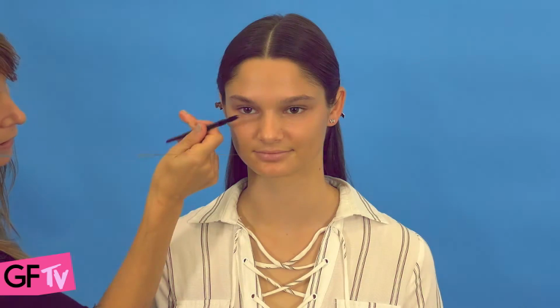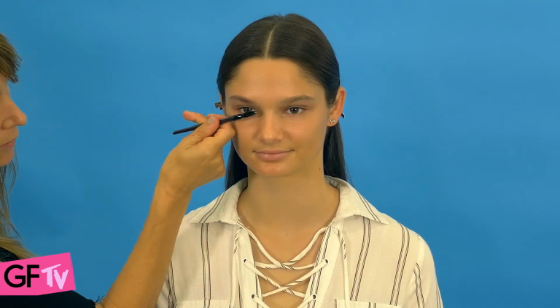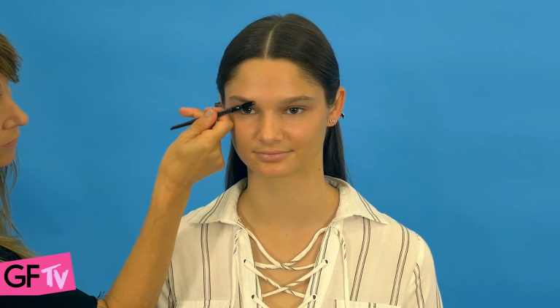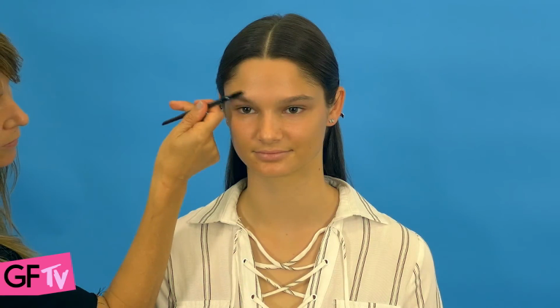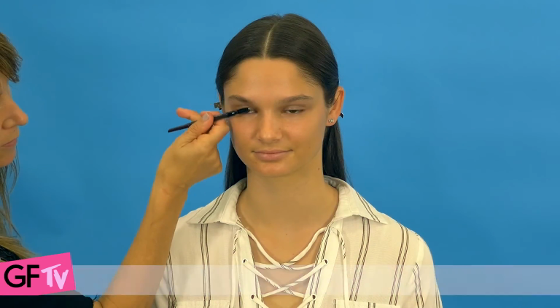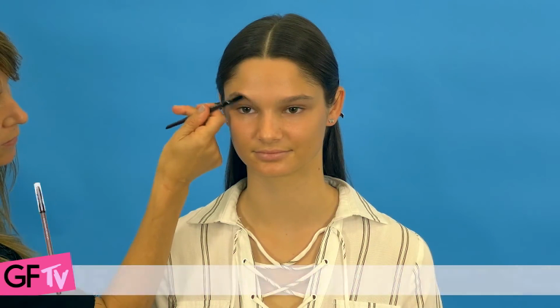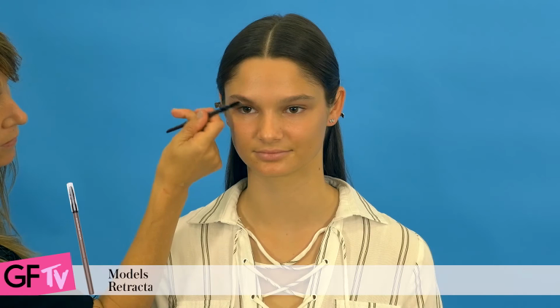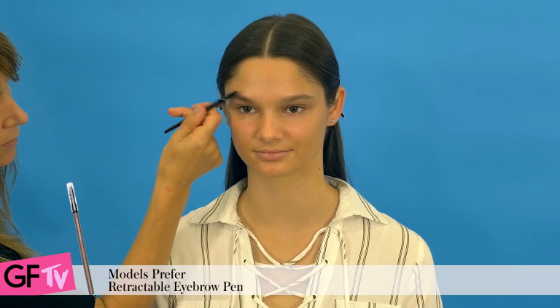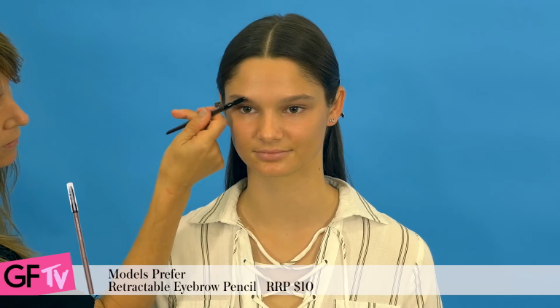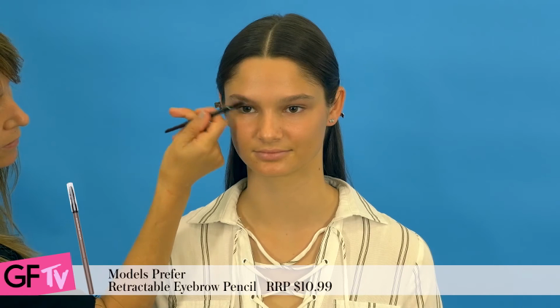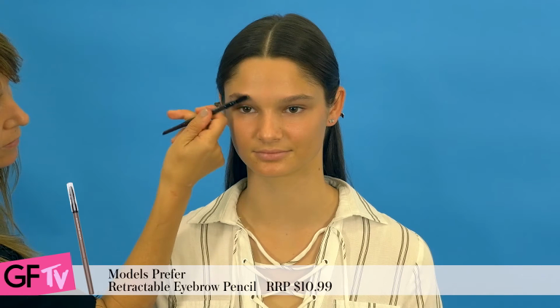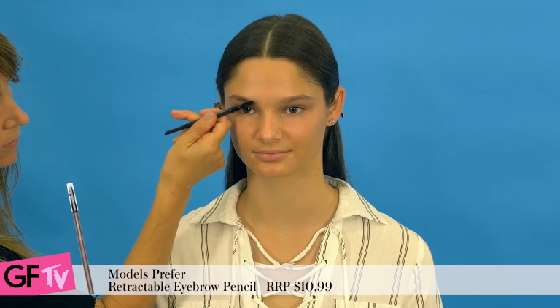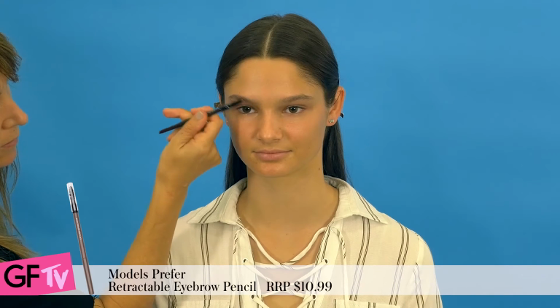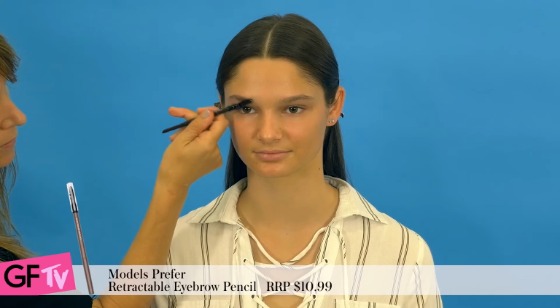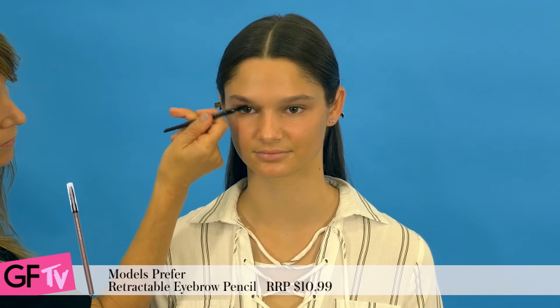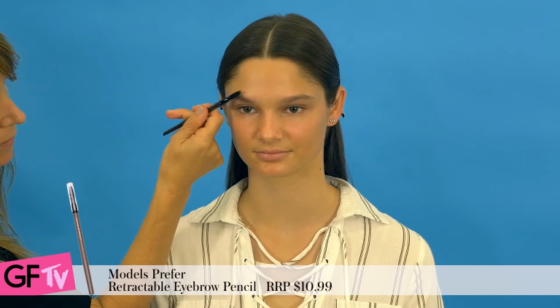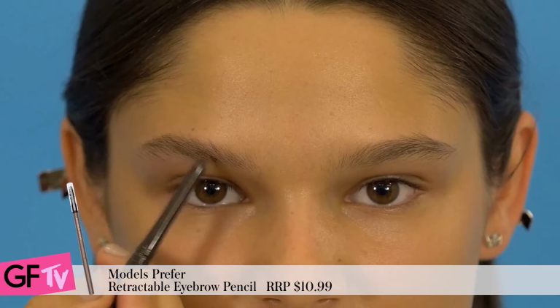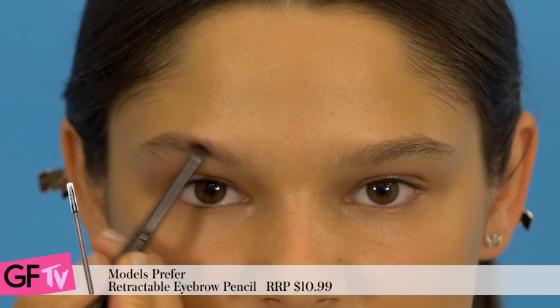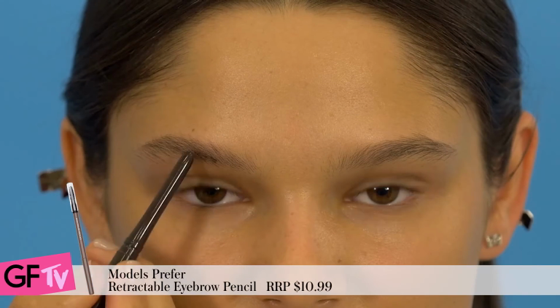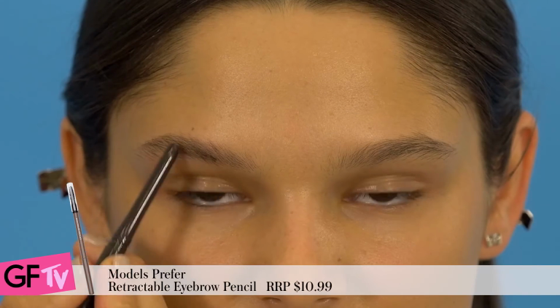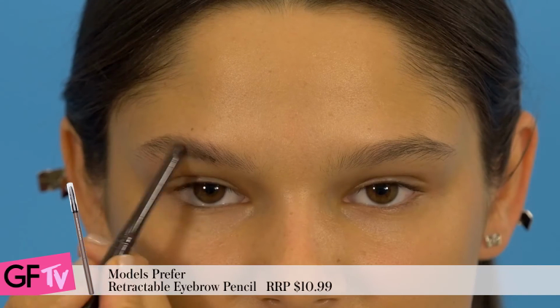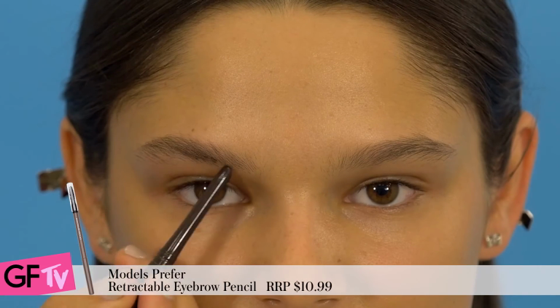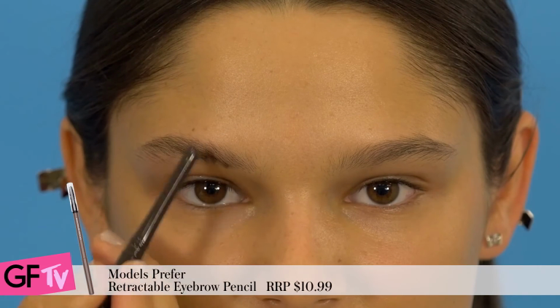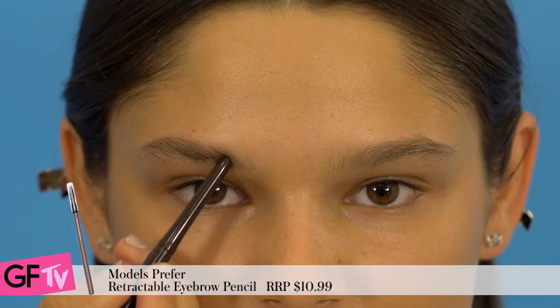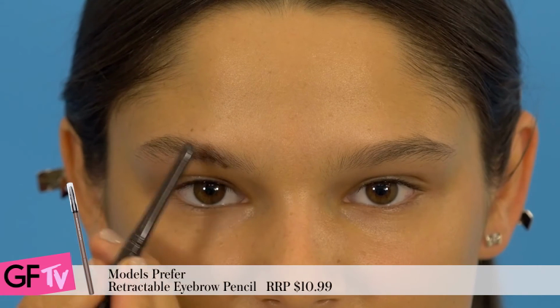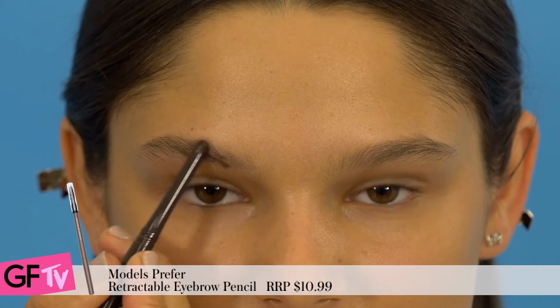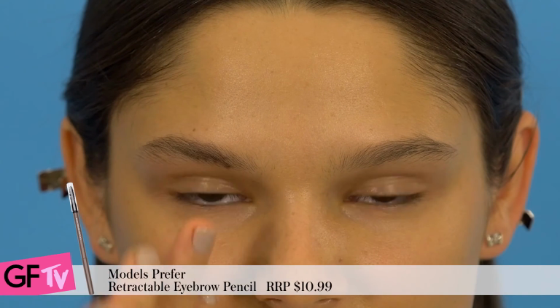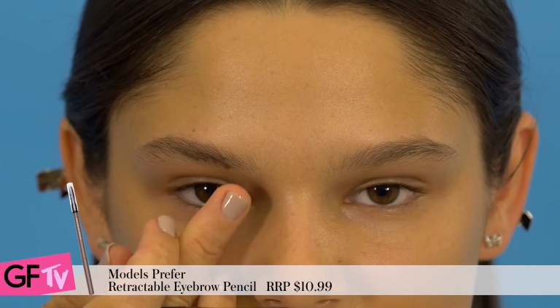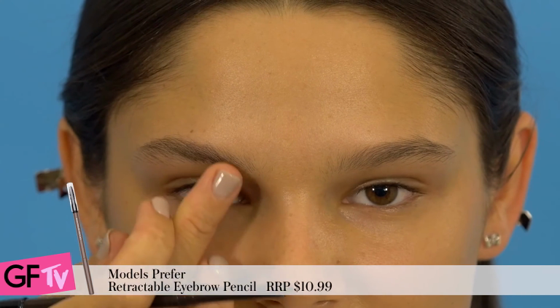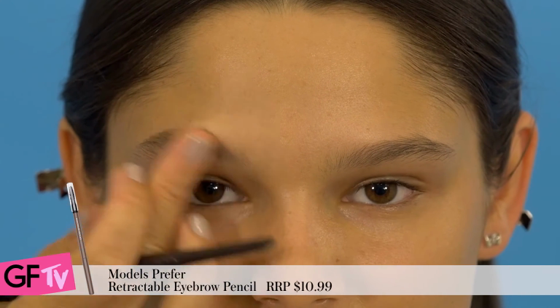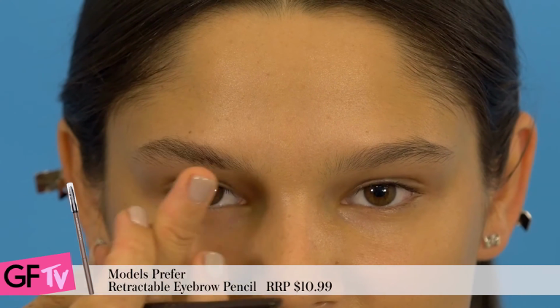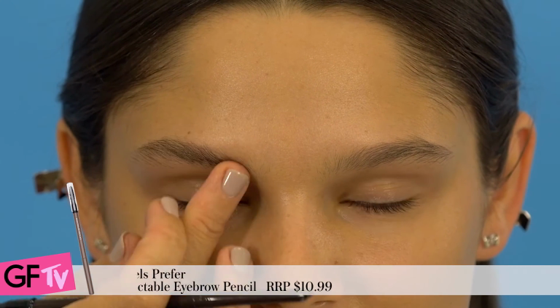Then use the end of an eyebrow pencil to brush the brow up. Add a touch of colour and brush through the brows to give natural definition.